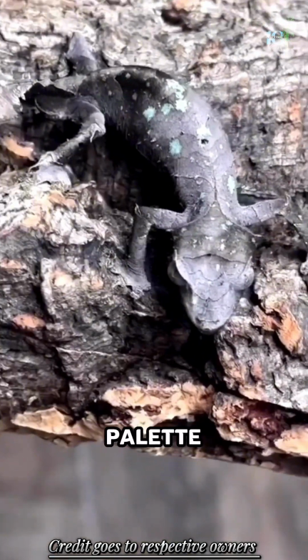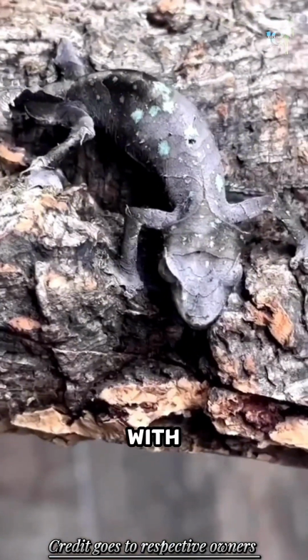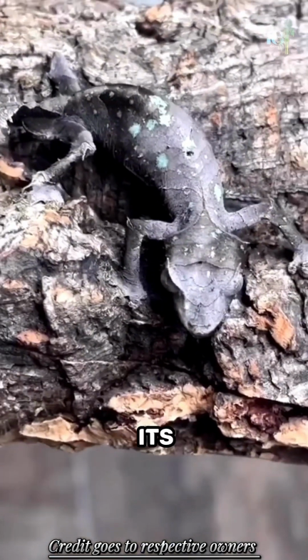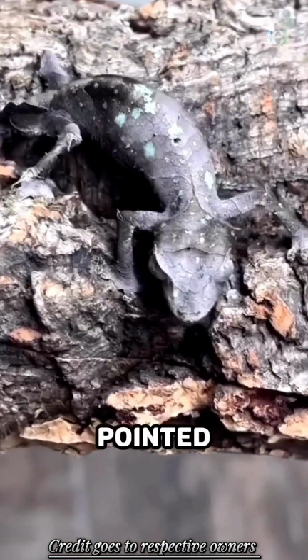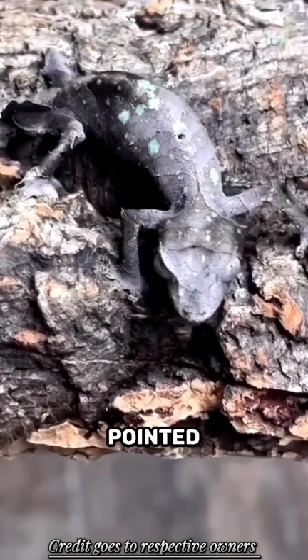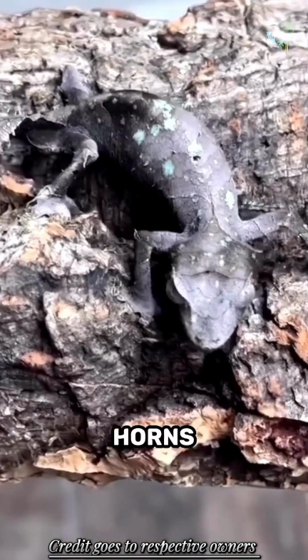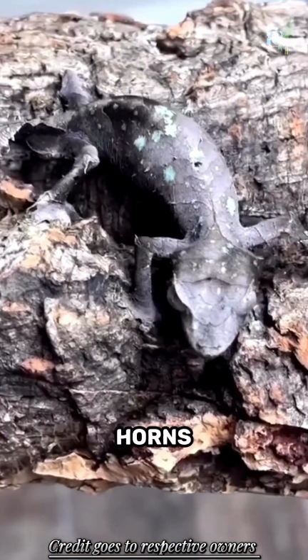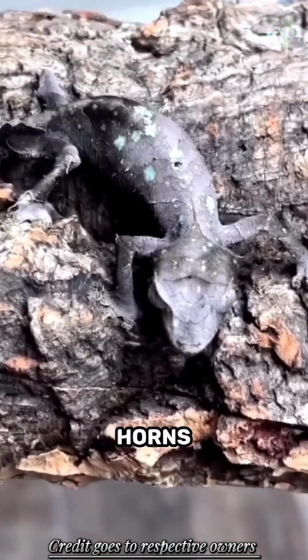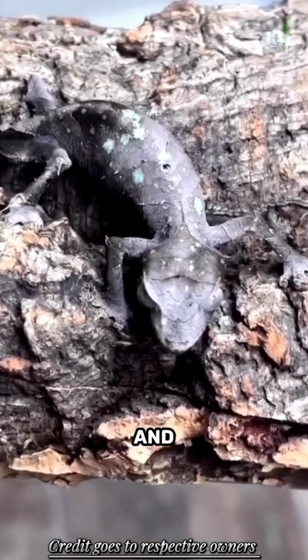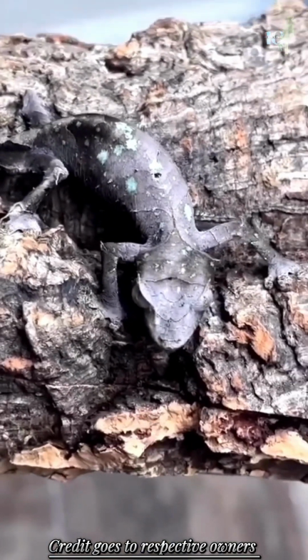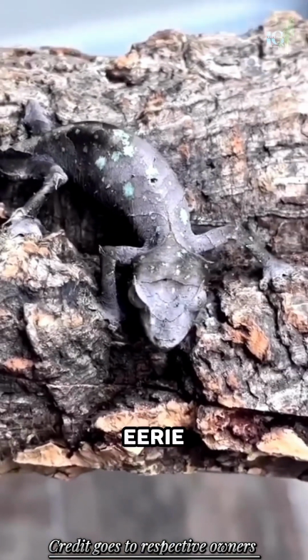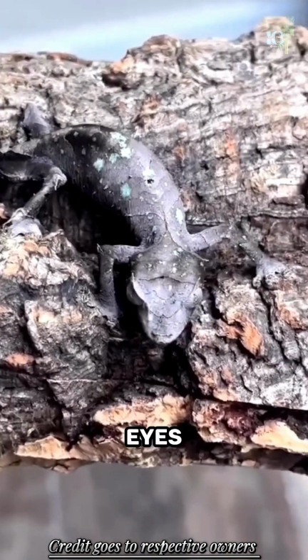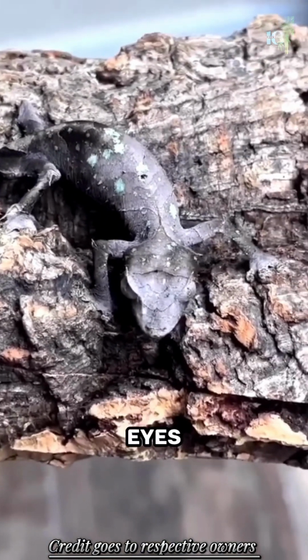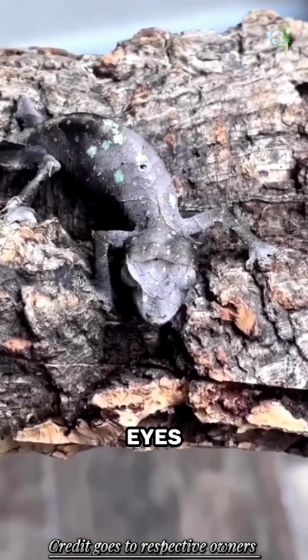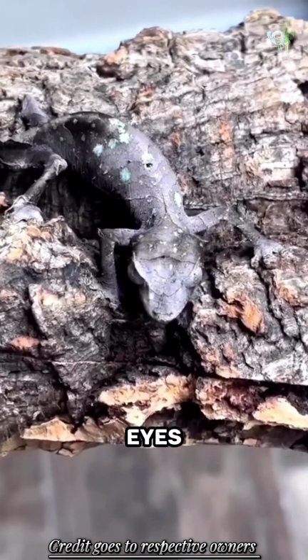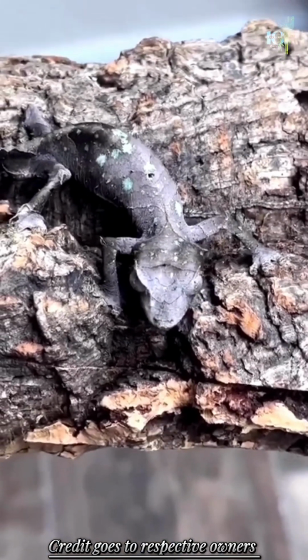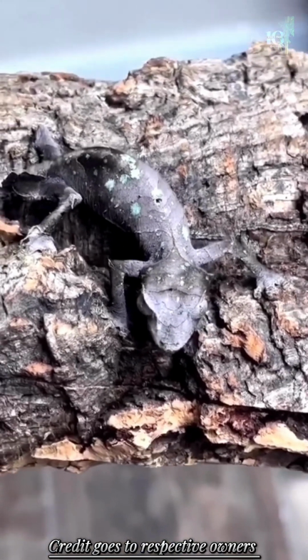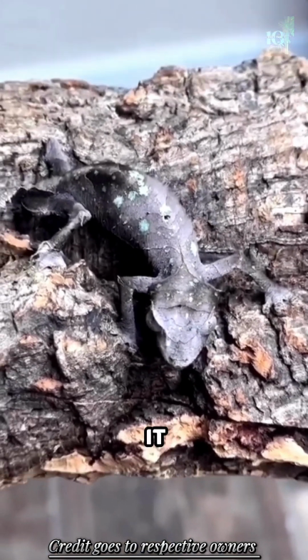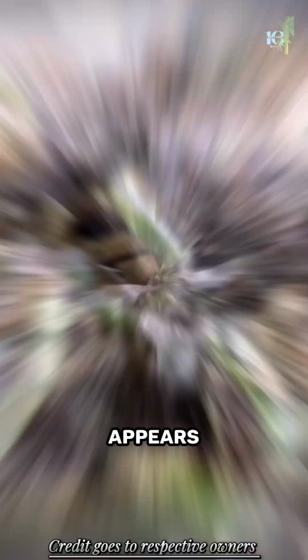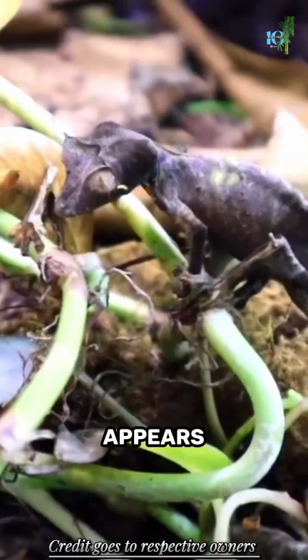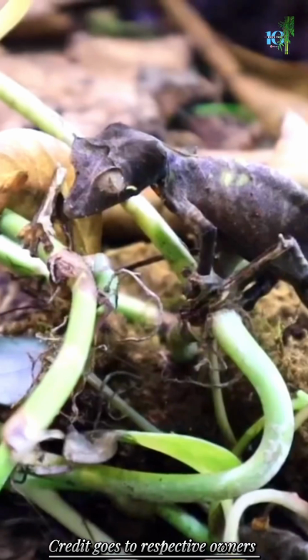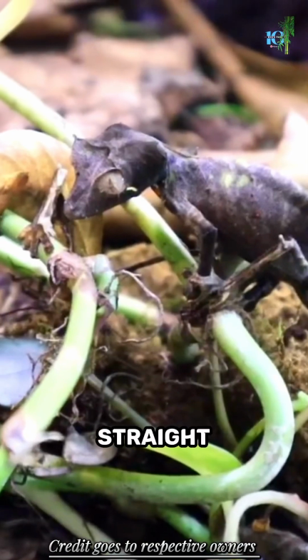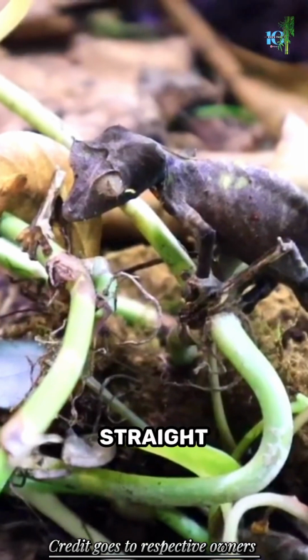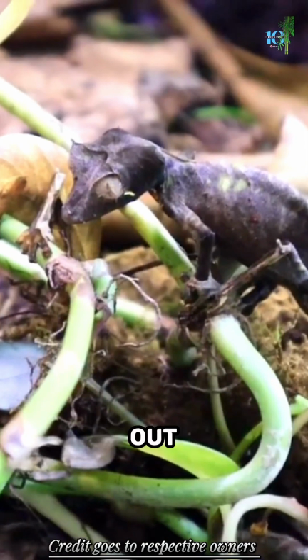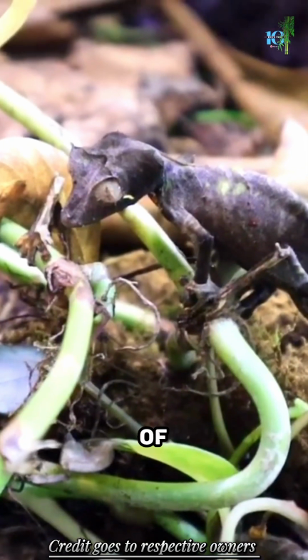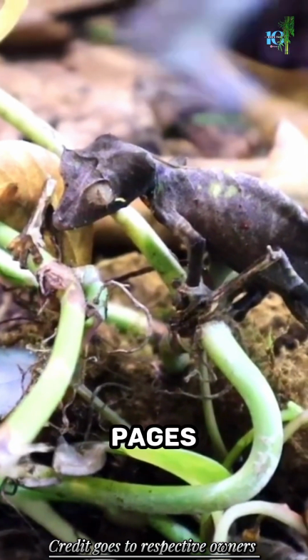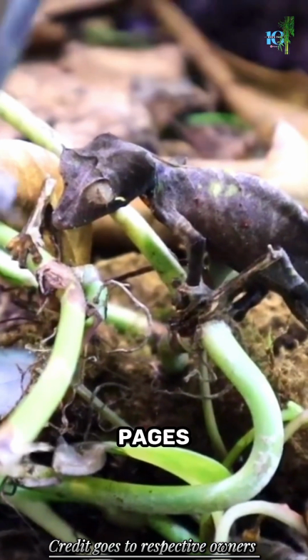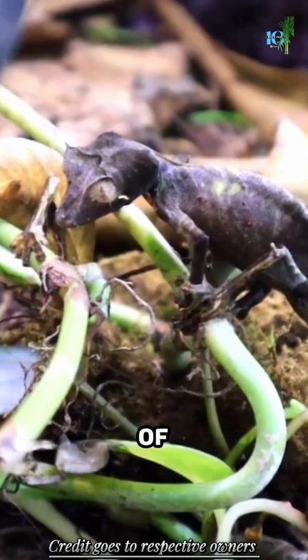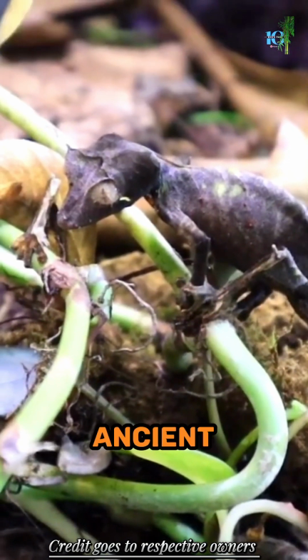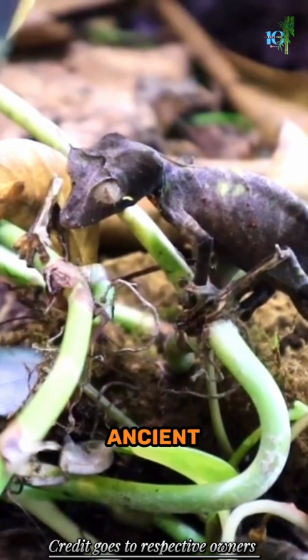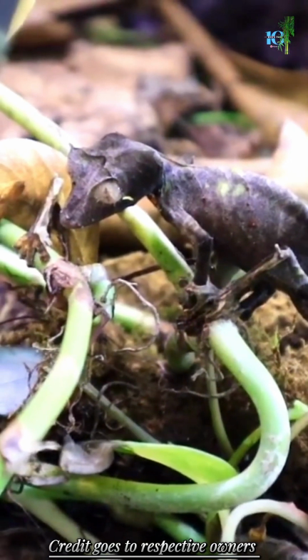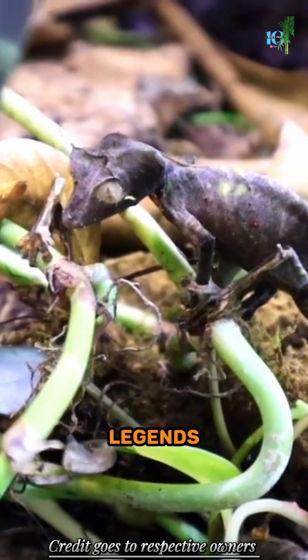With its pointed horns and eerie eyes, it appears straight out of the pages of ancient legends.